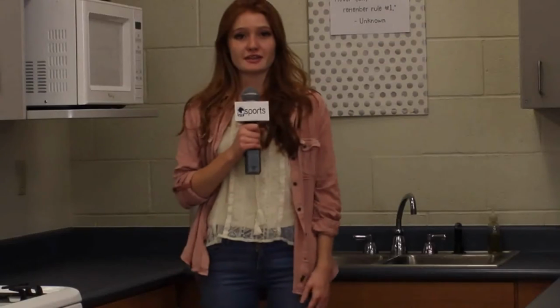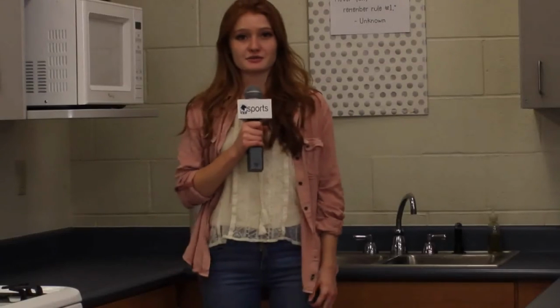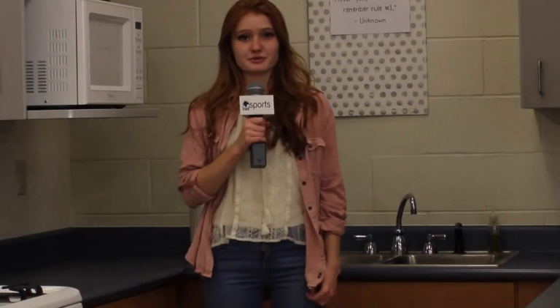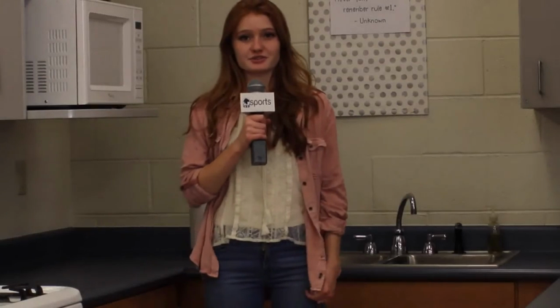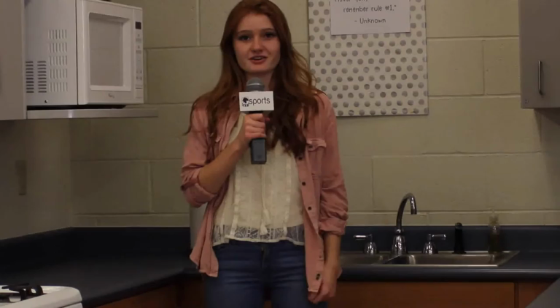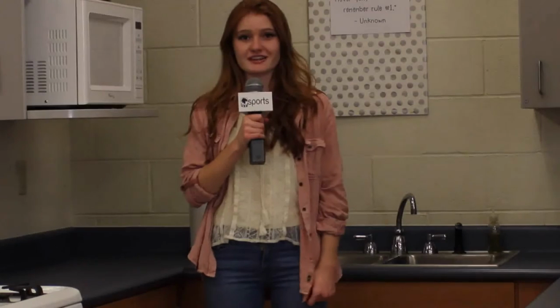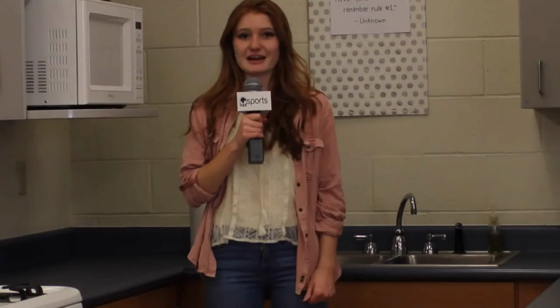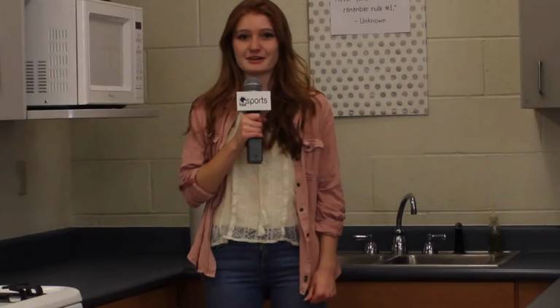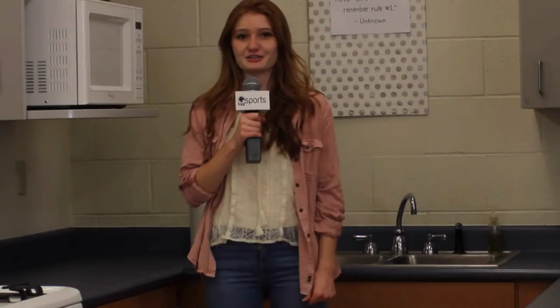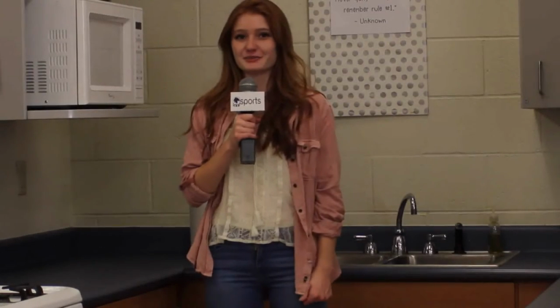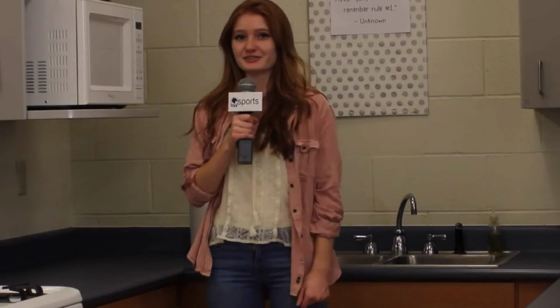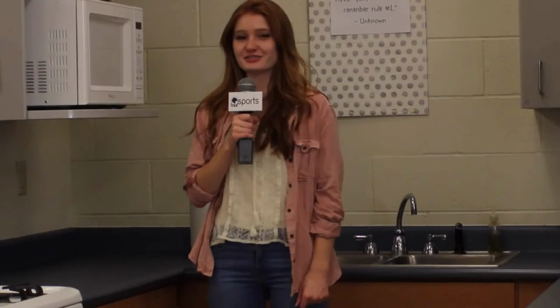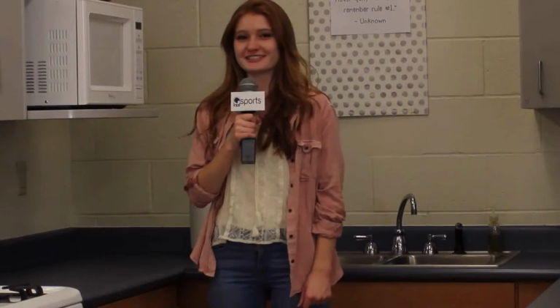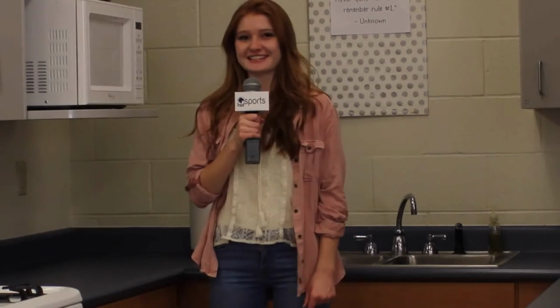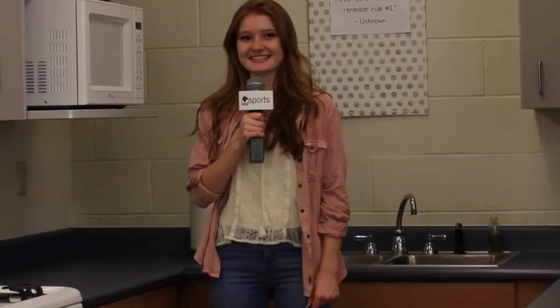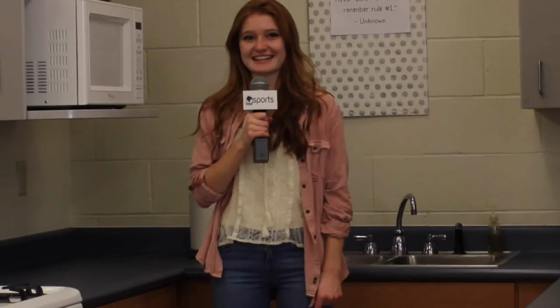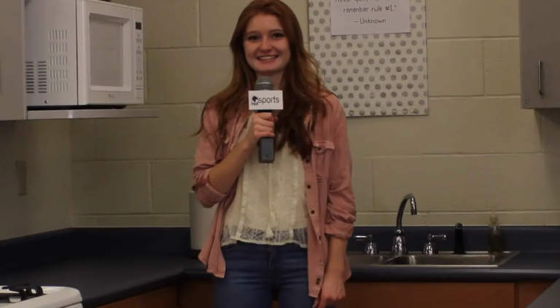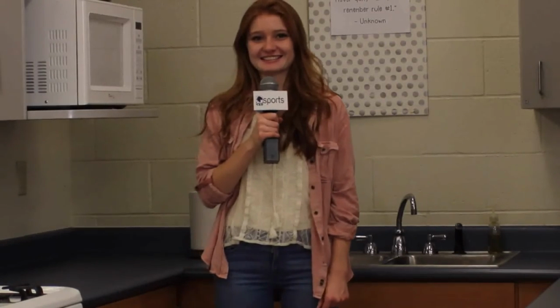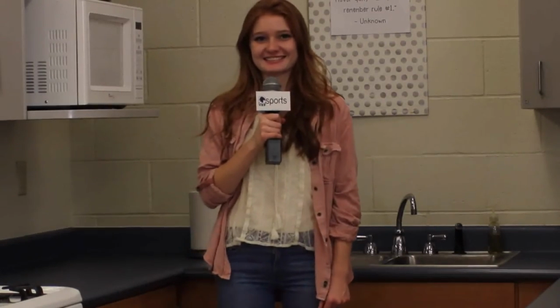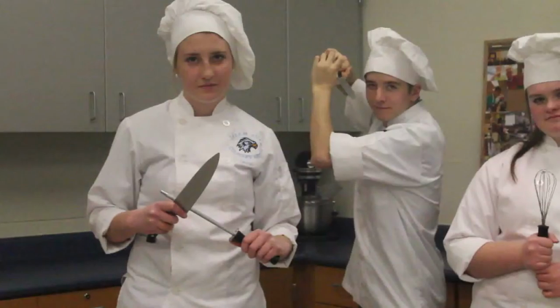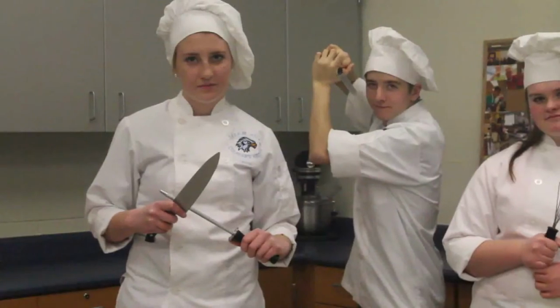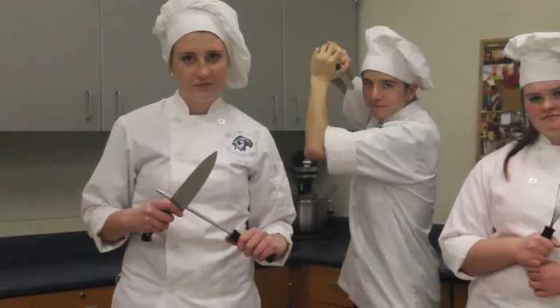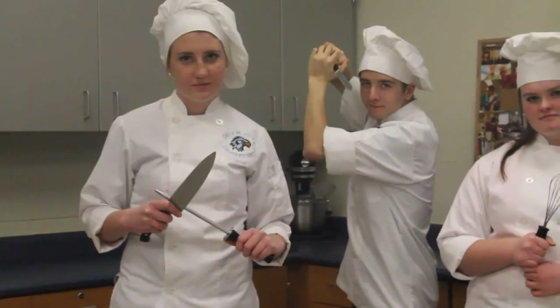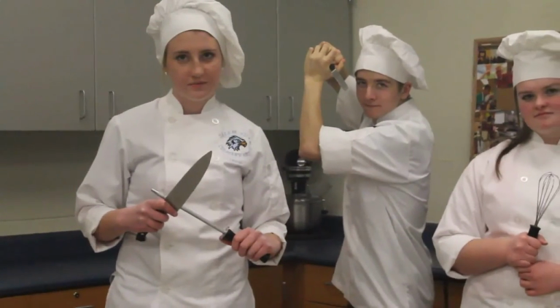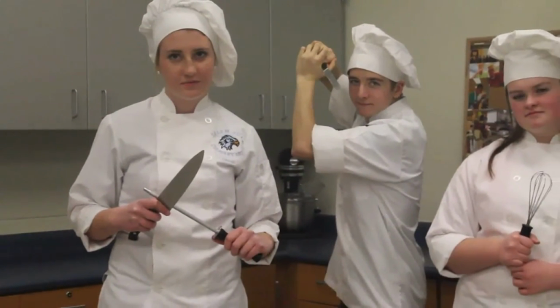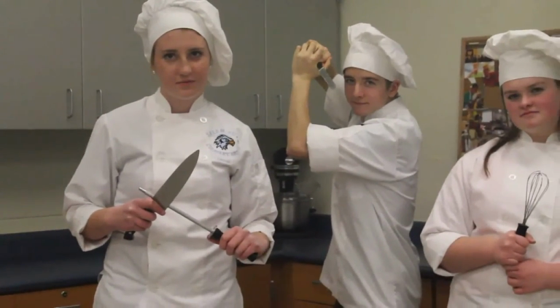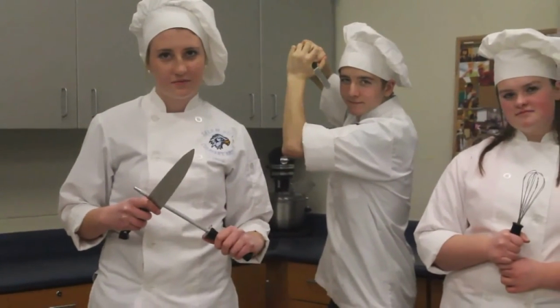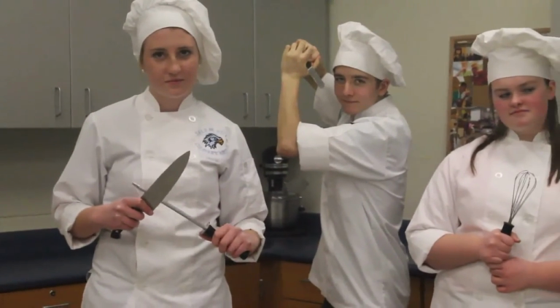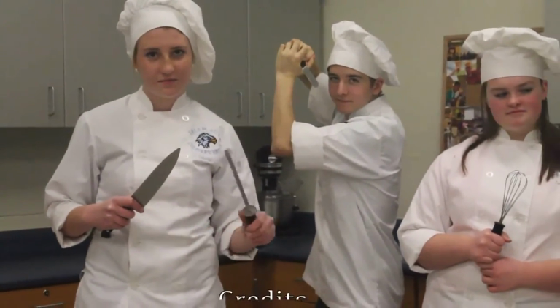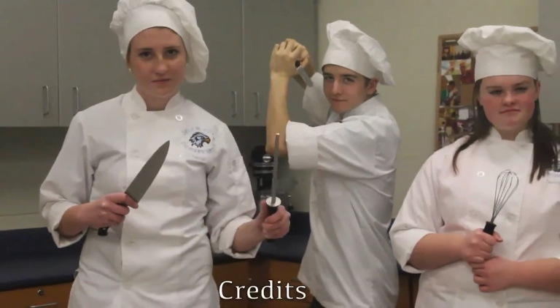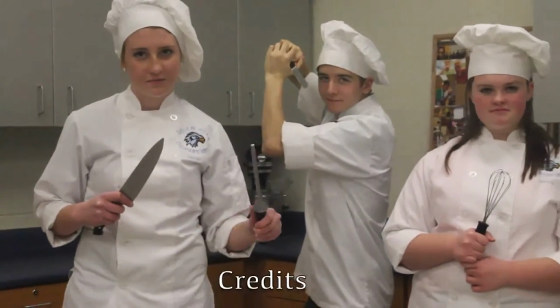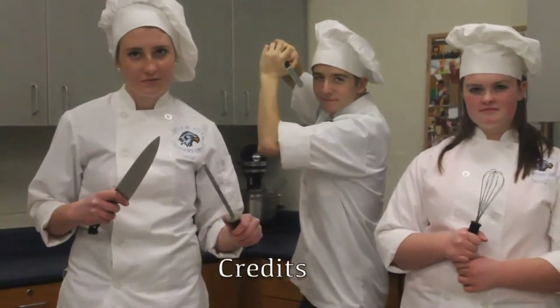That was ProStart. I'm Ashley Spencer and this is SNN.